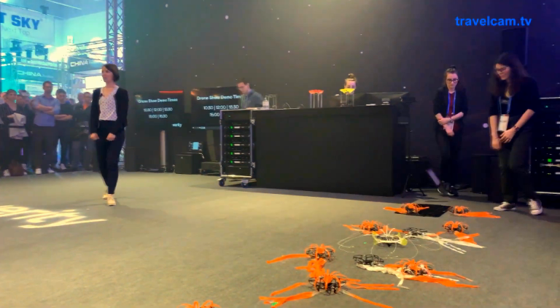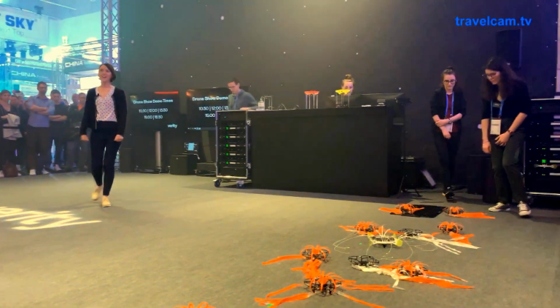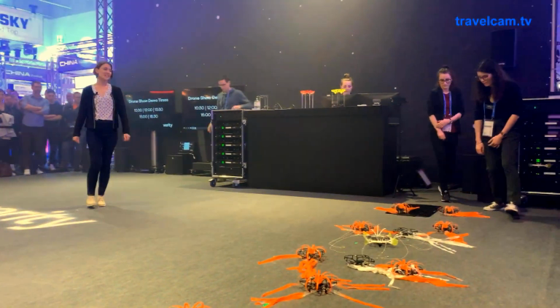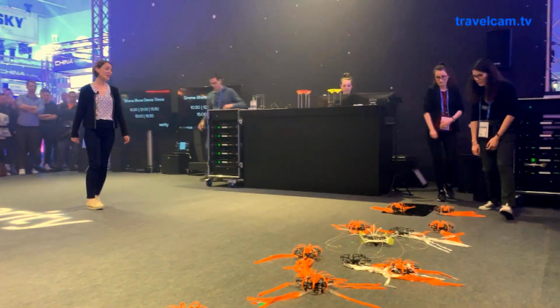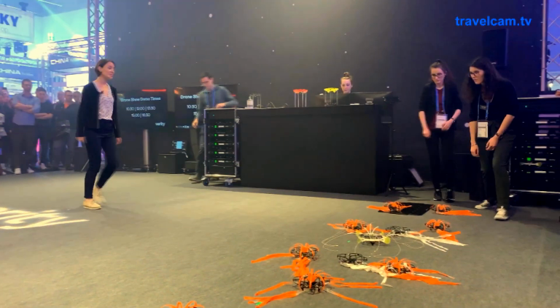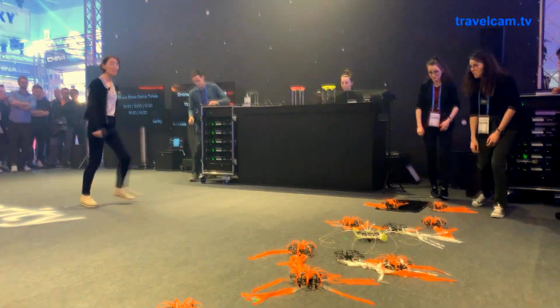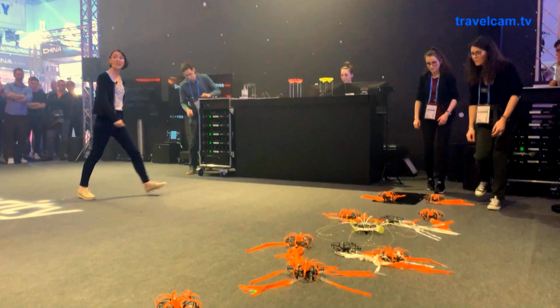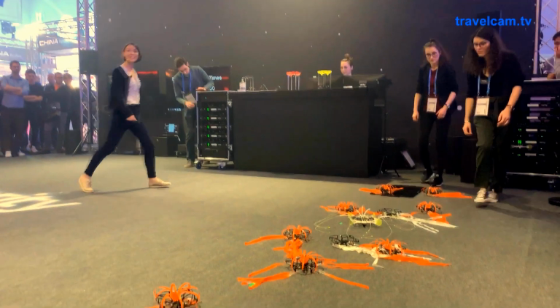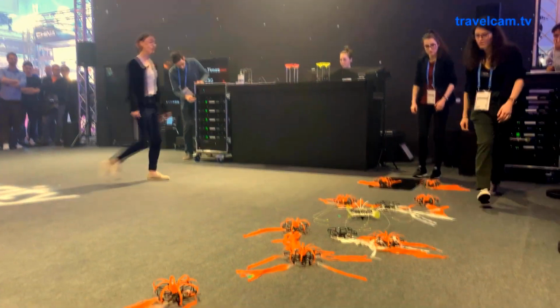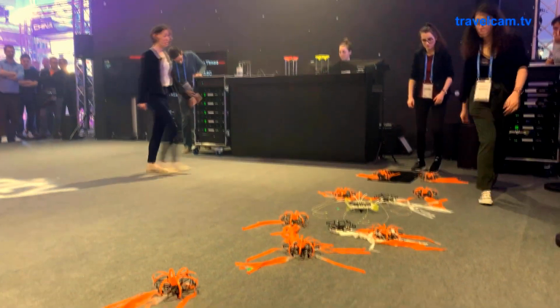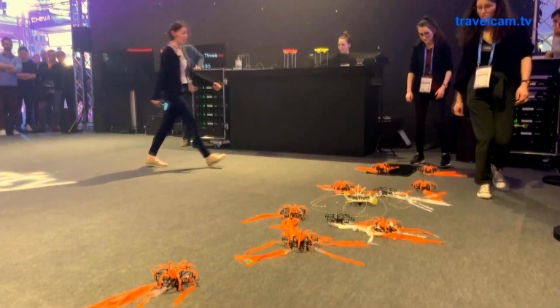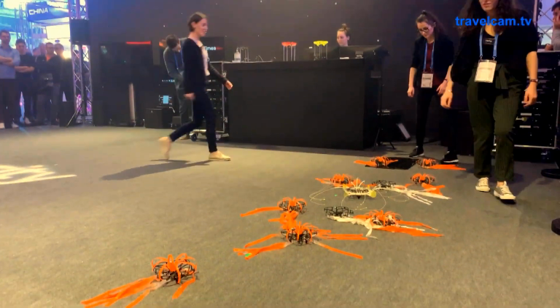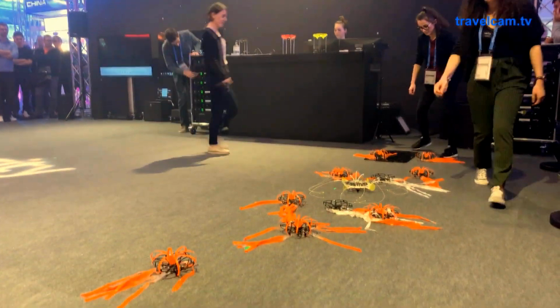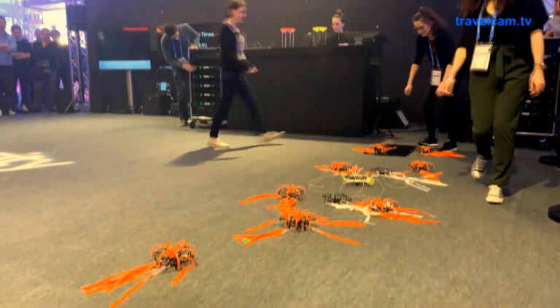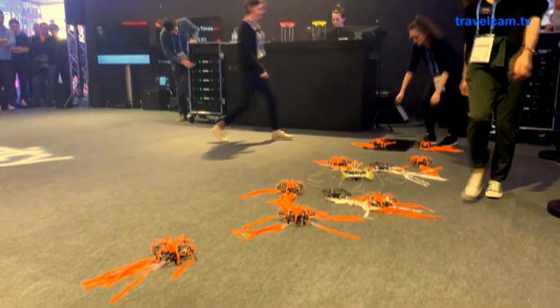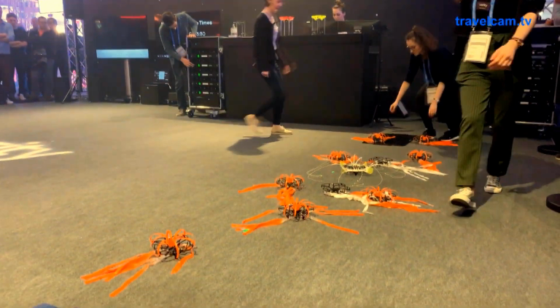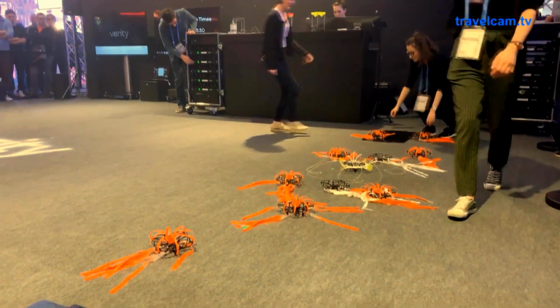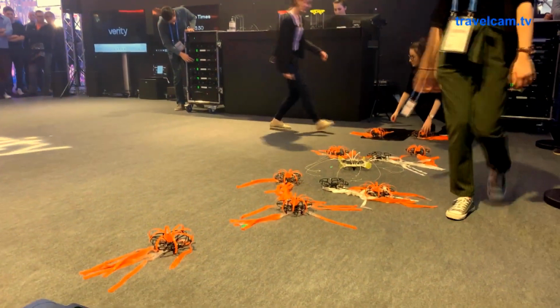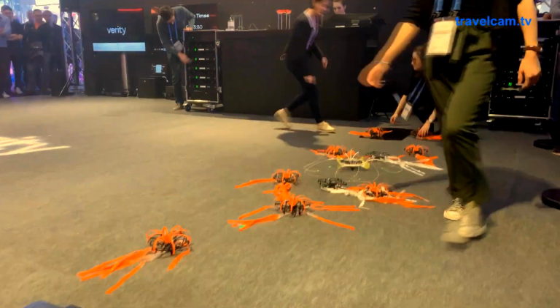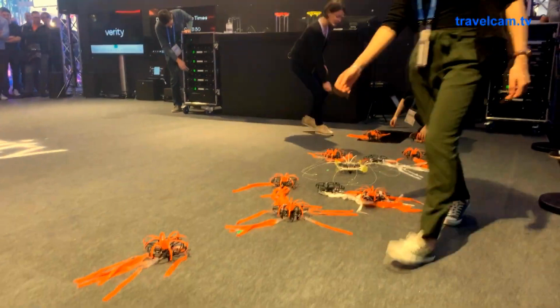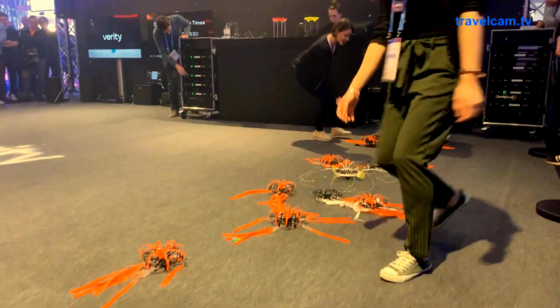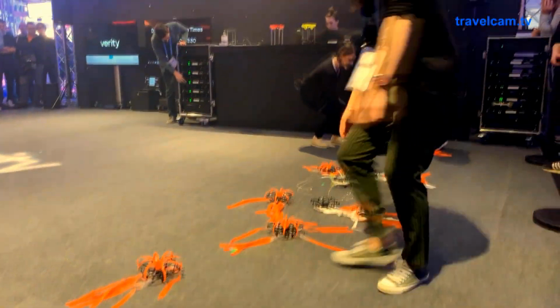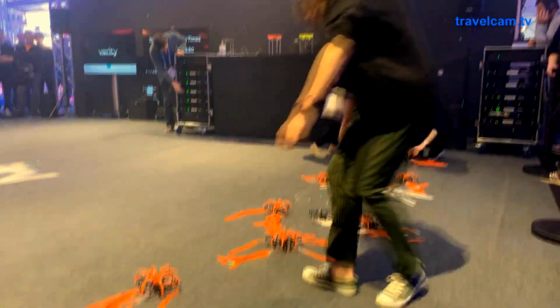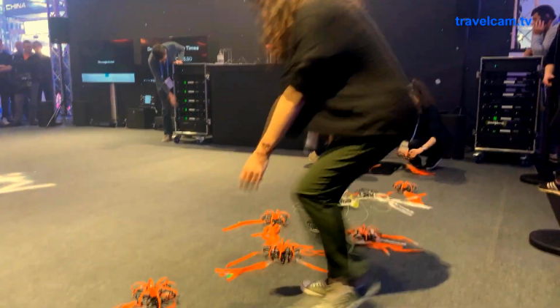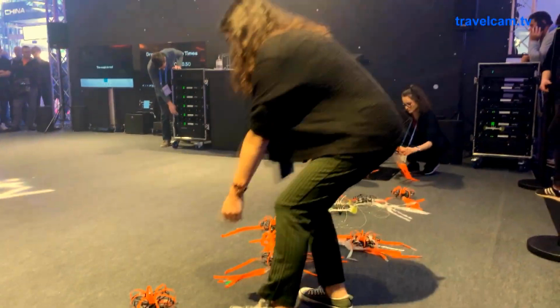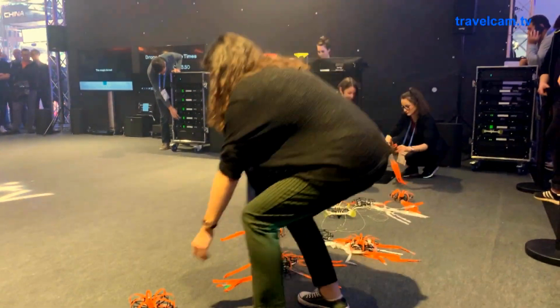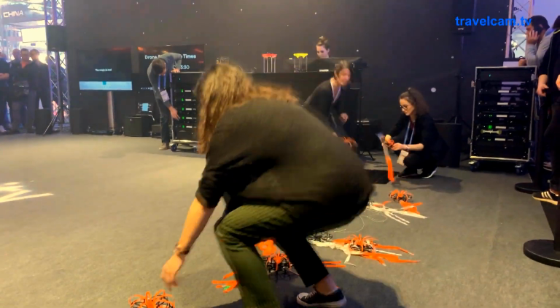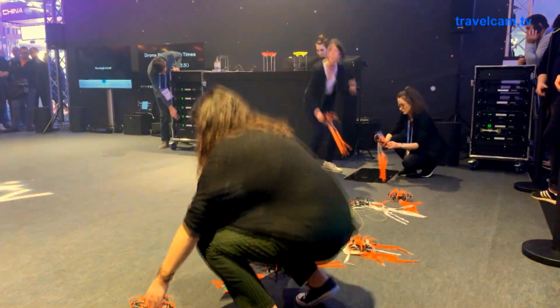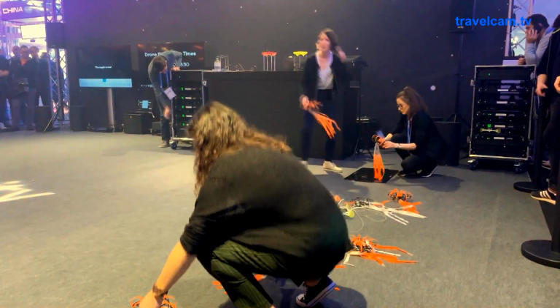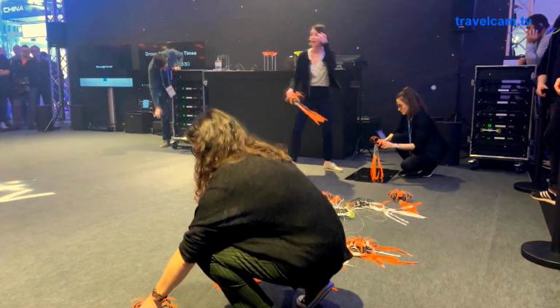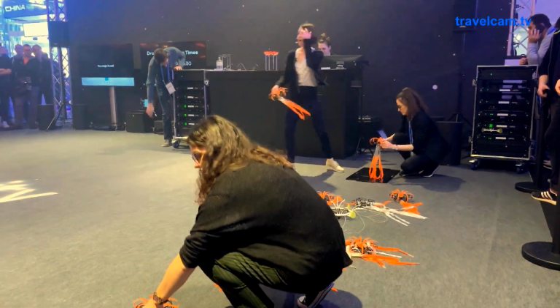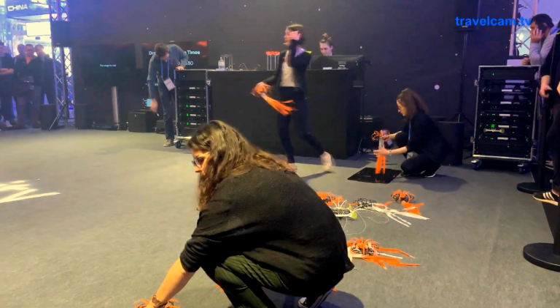Alright, so that was our first demonstration. We will just set up for the light show now.